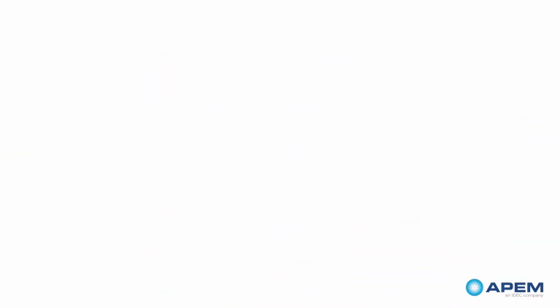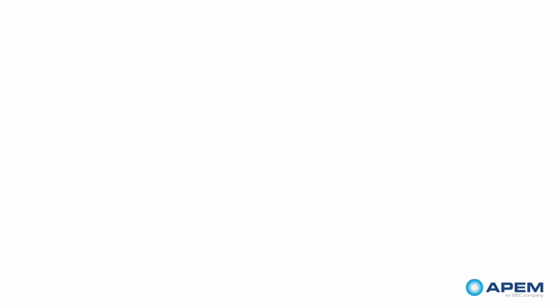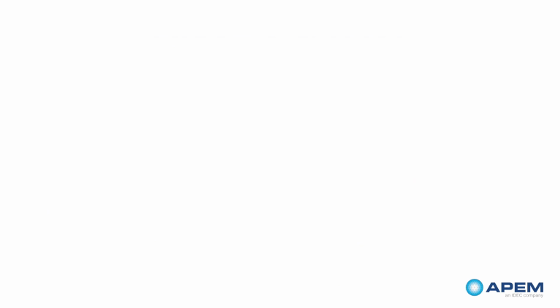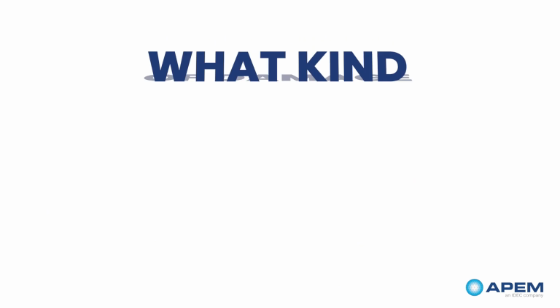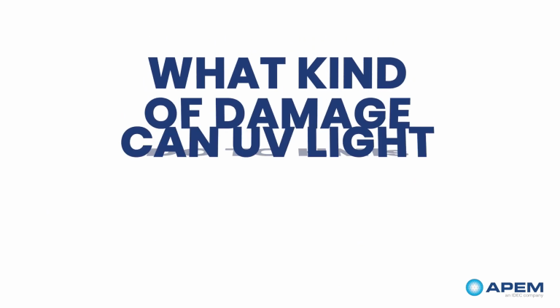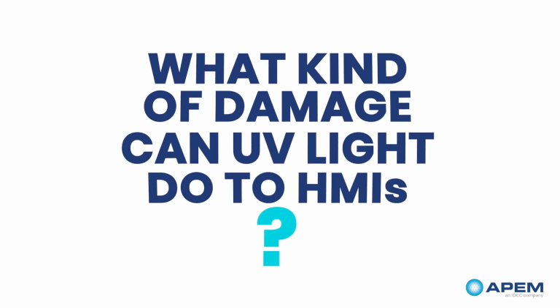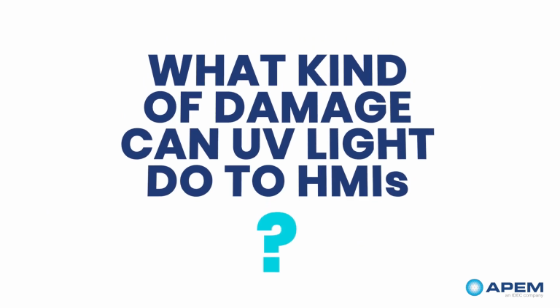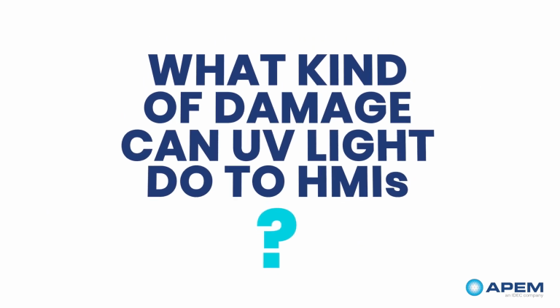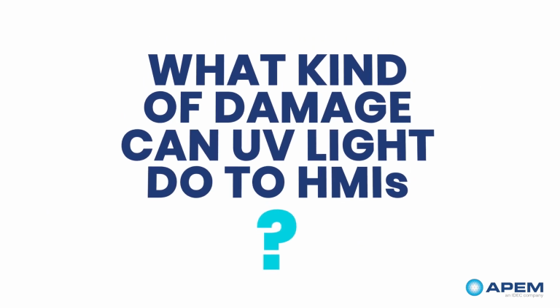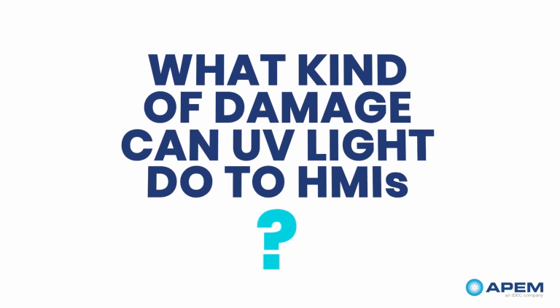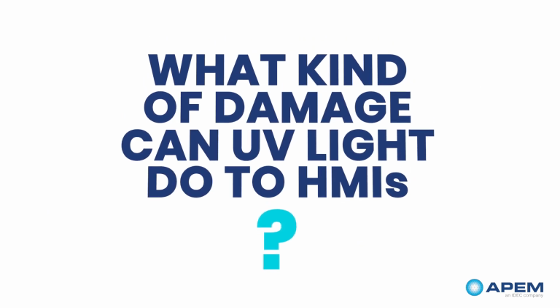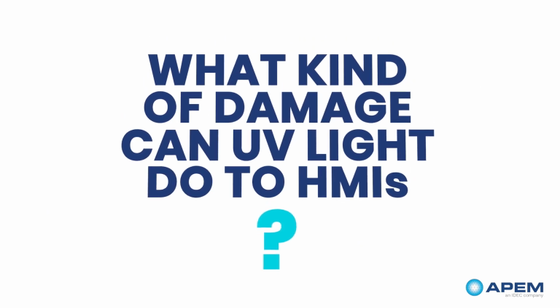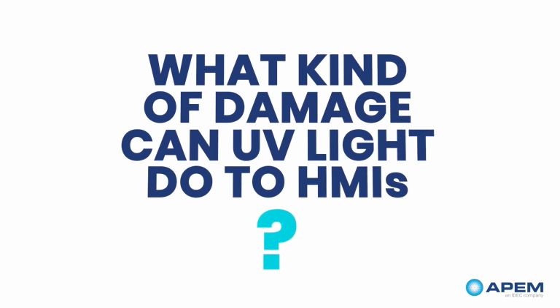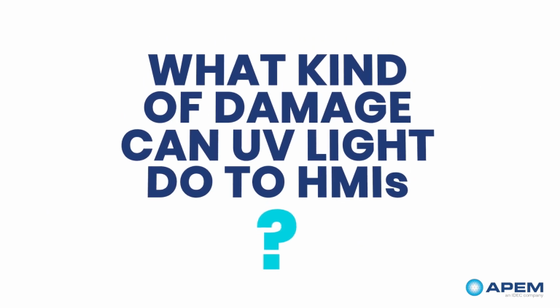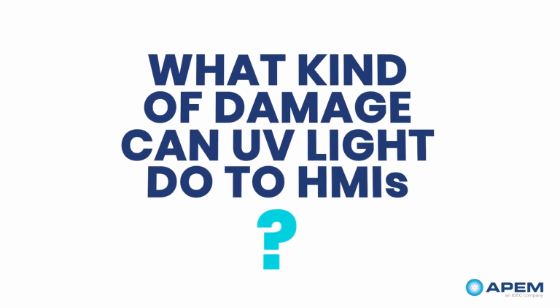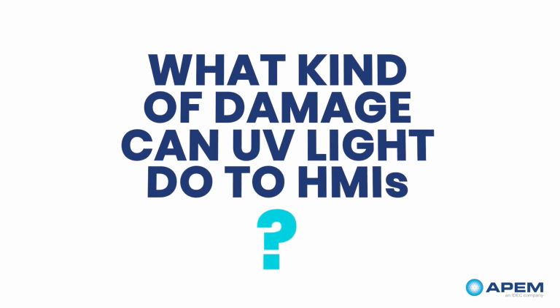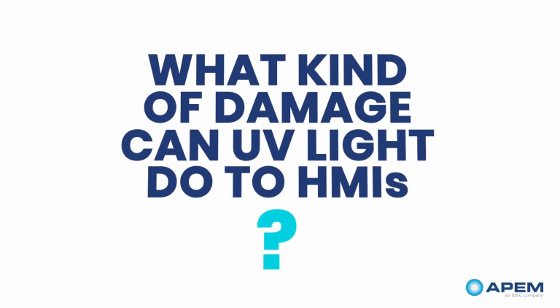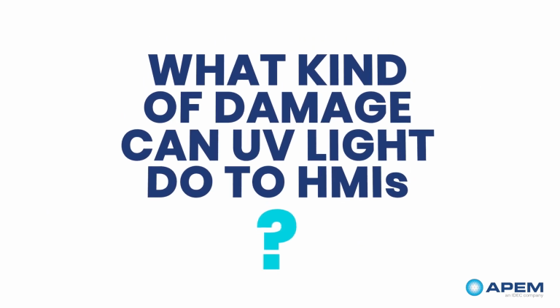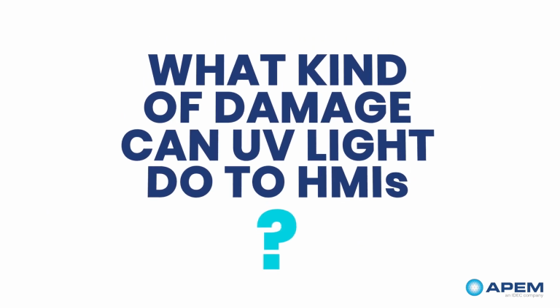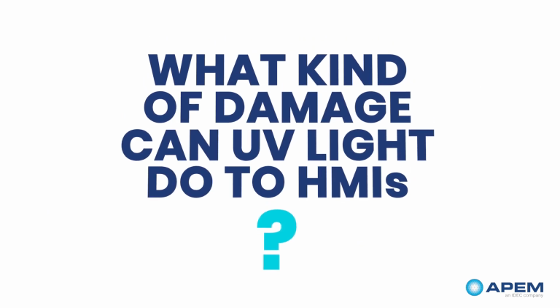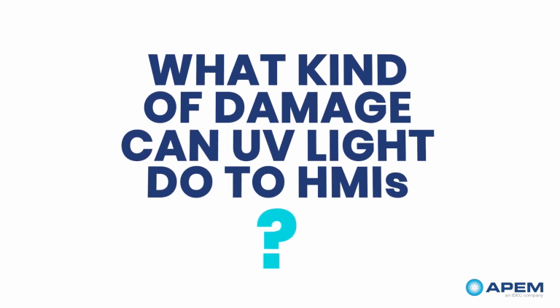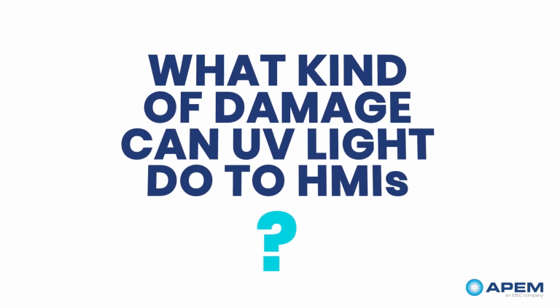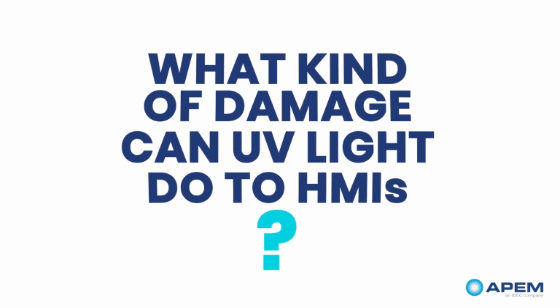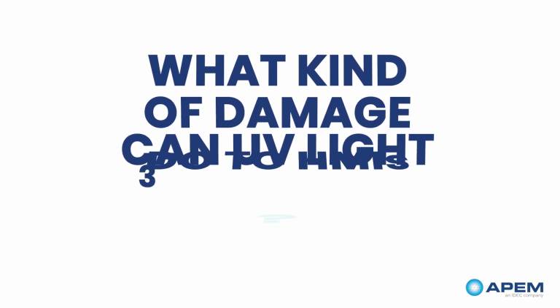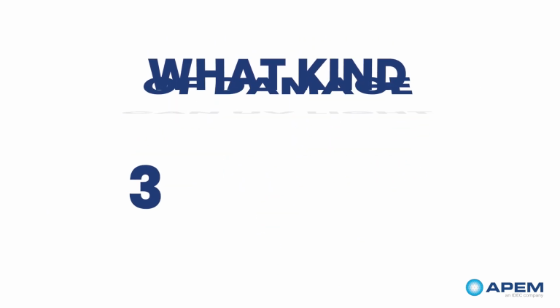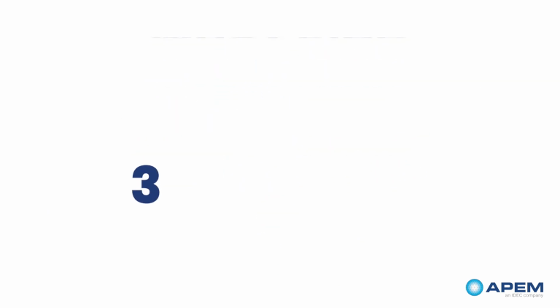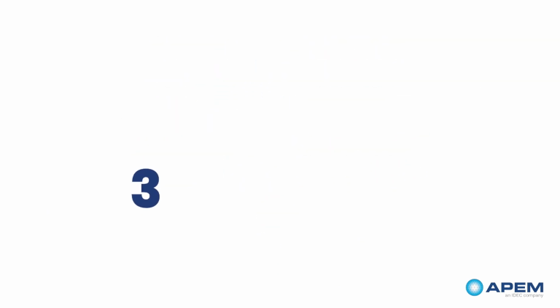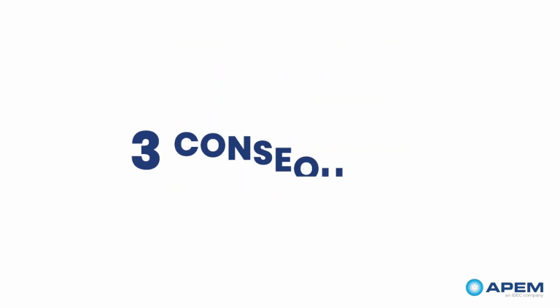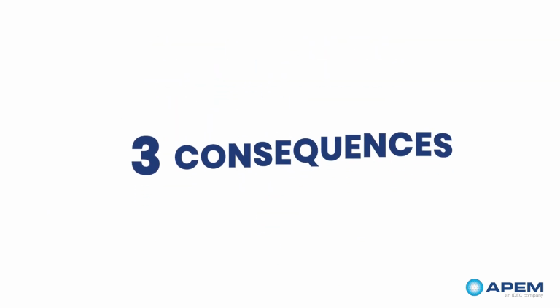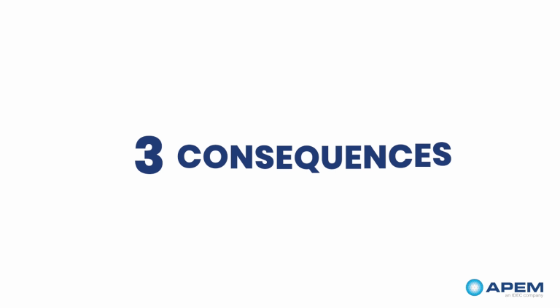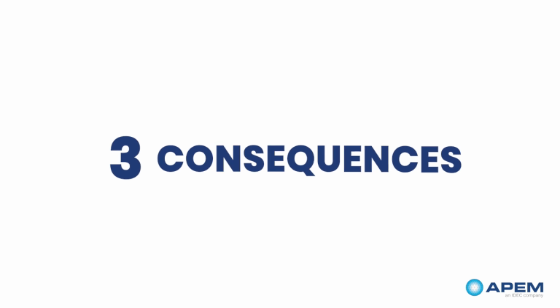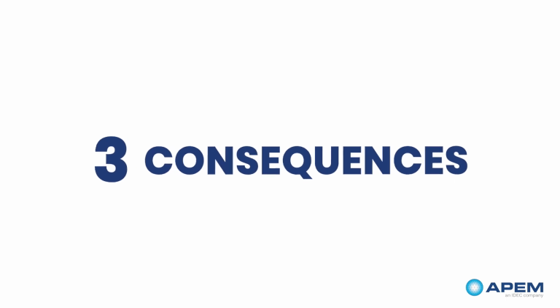What kind of damage can UV light do to HMIs? Here are three main consequences.